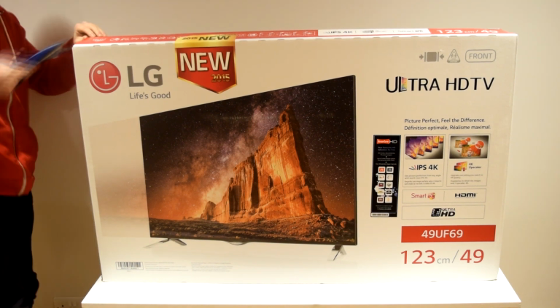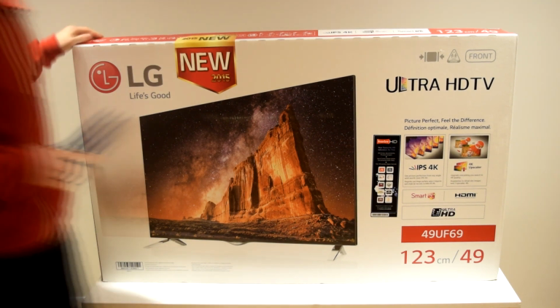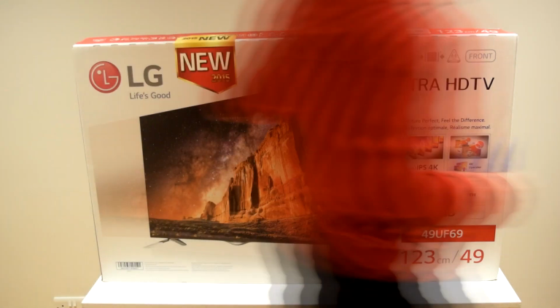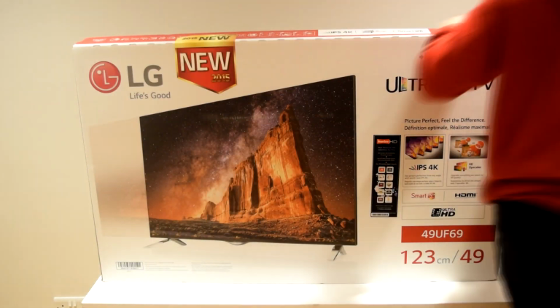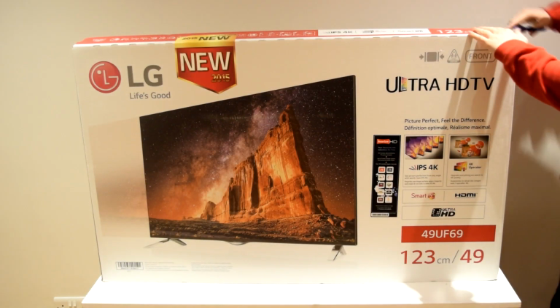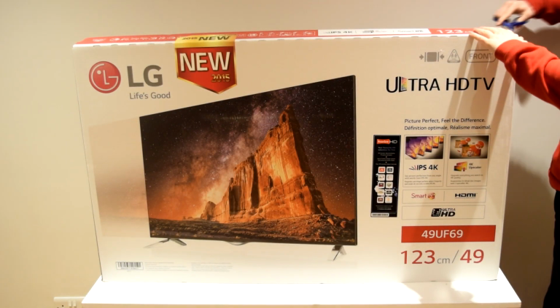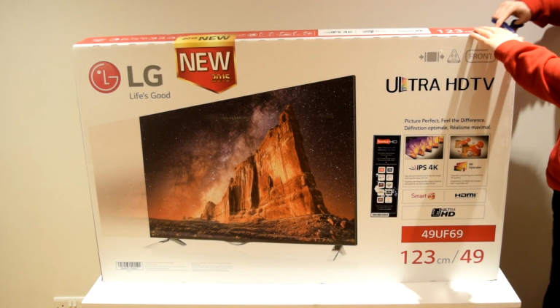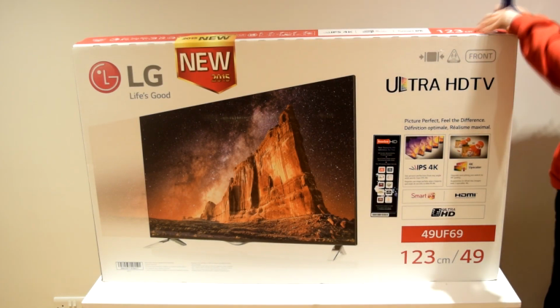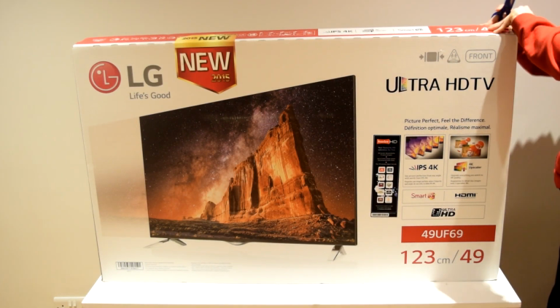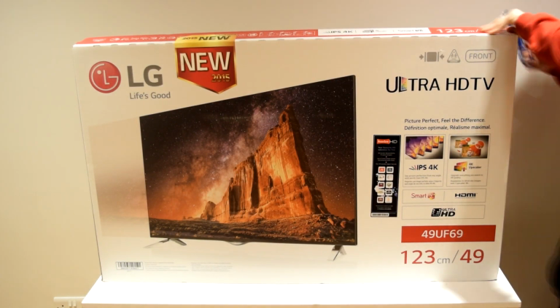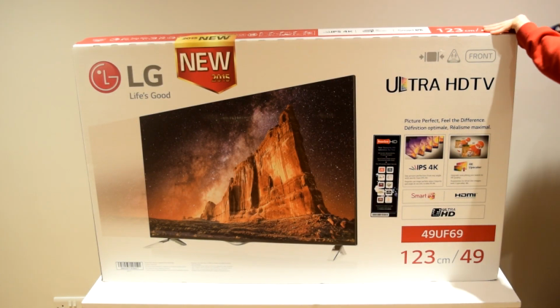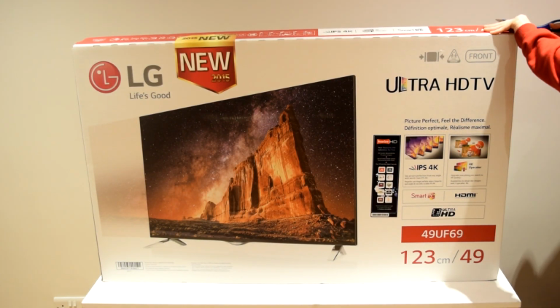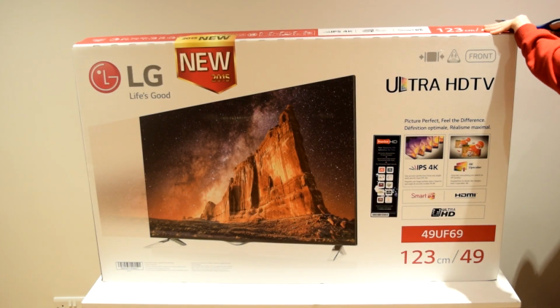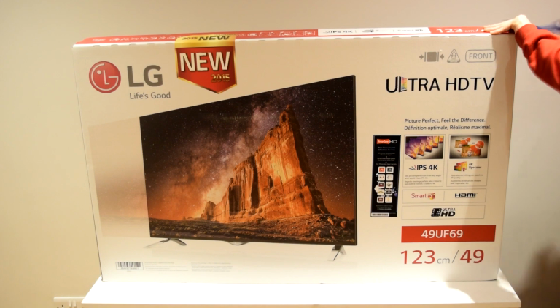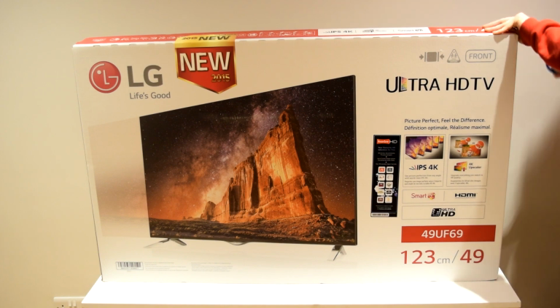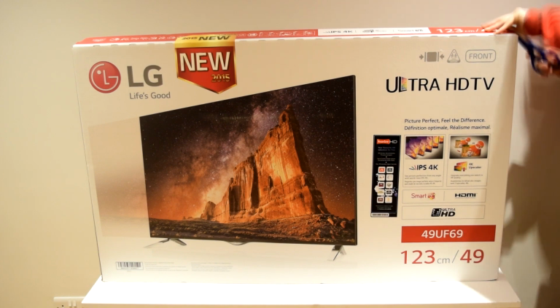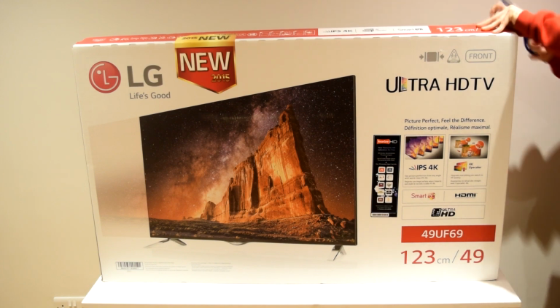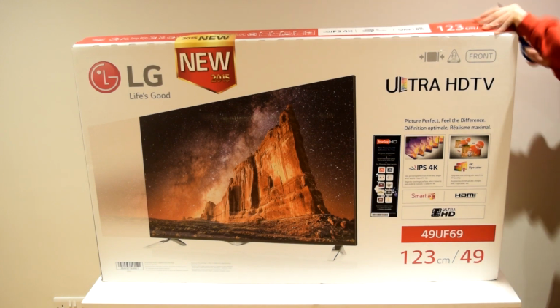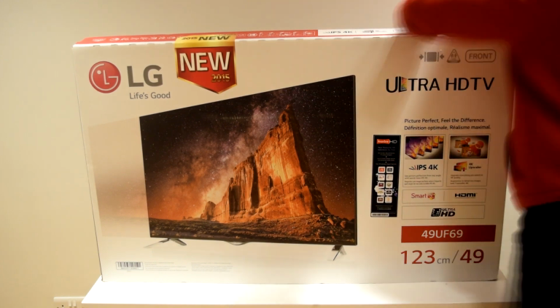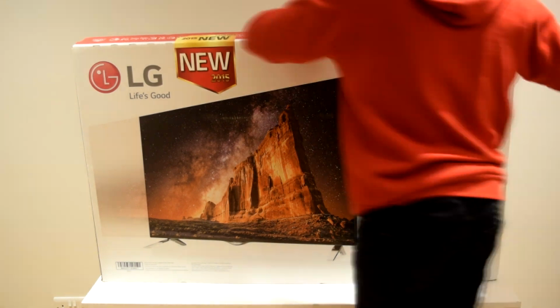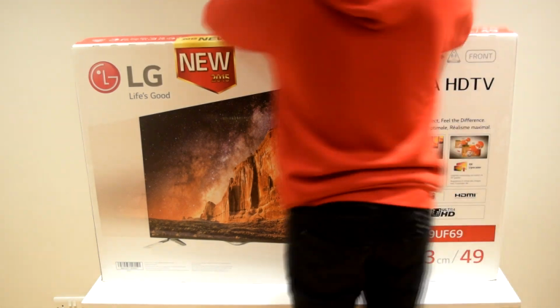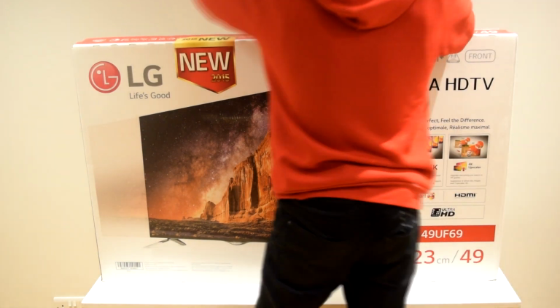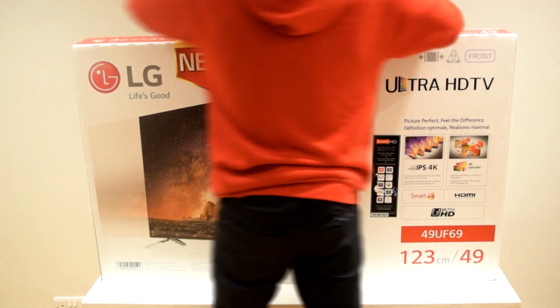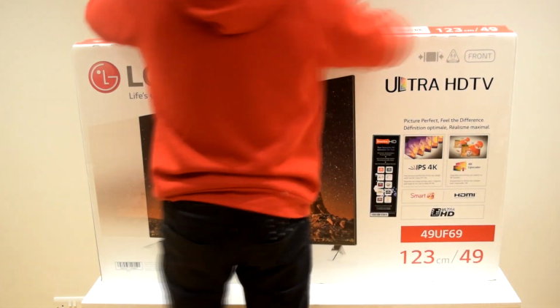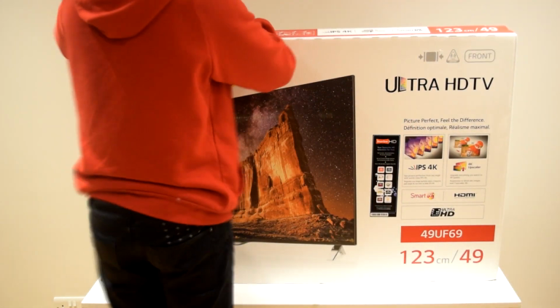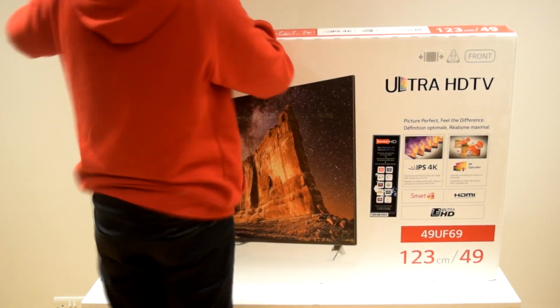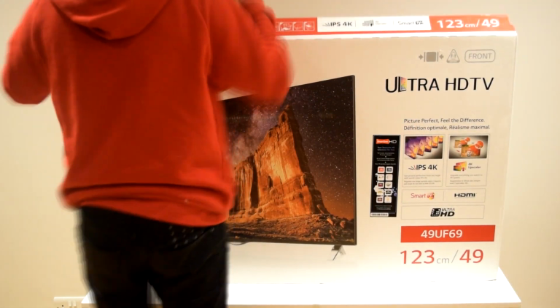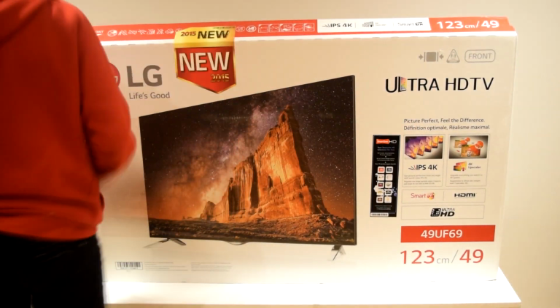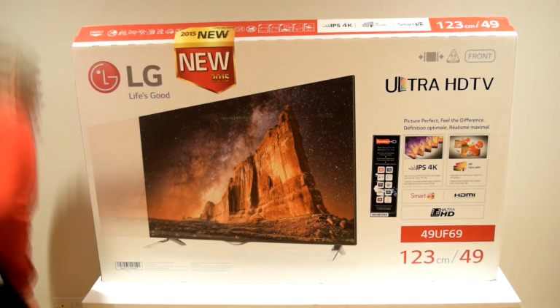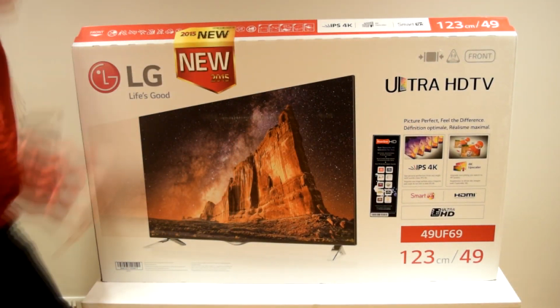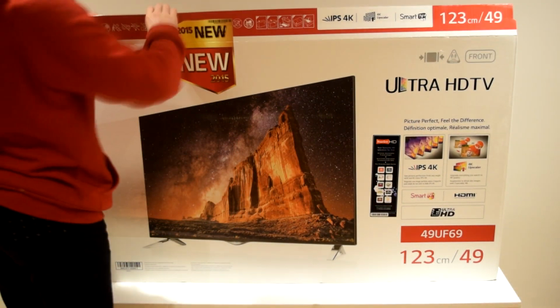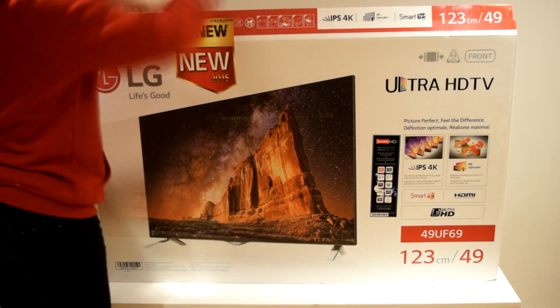If you've unboxed a TV before, you'll note there is an awful lot of packaging and a lot of protection to ensure that the TV stays secure.